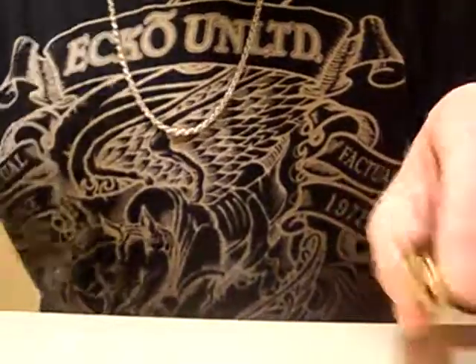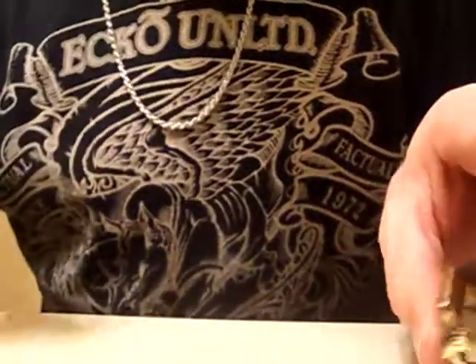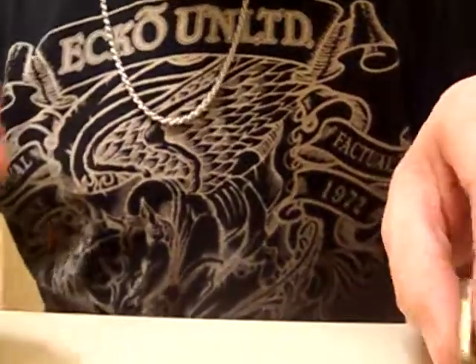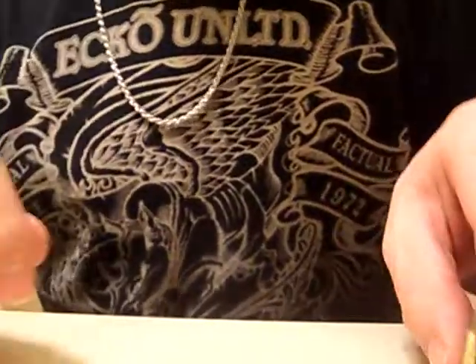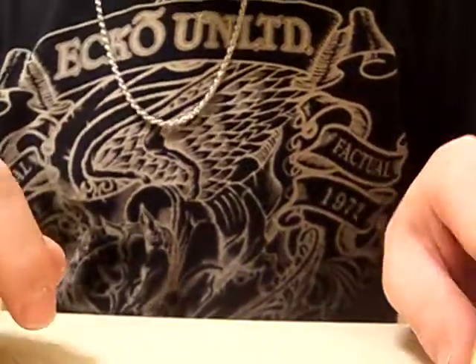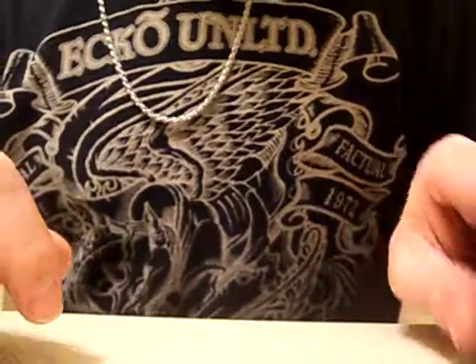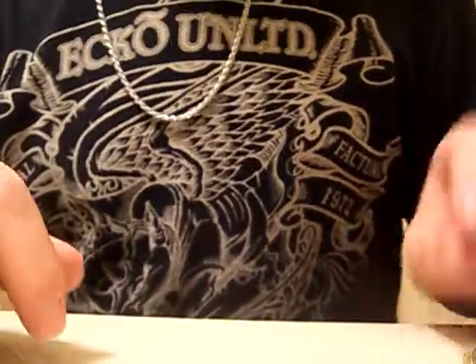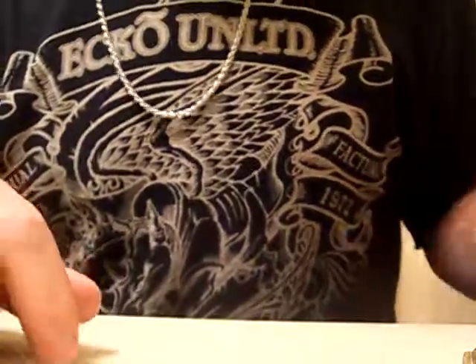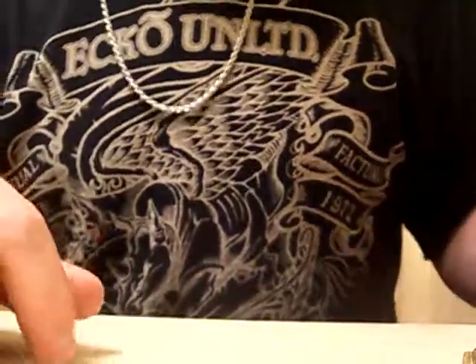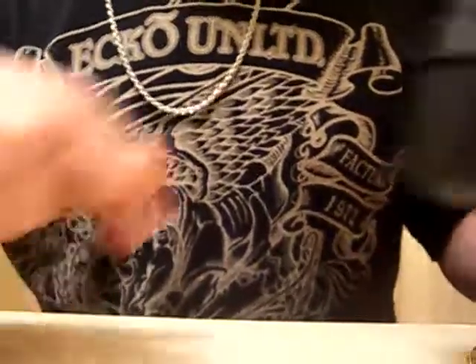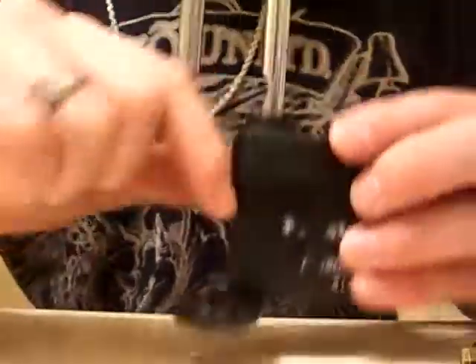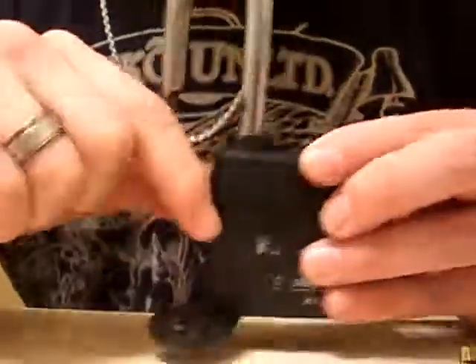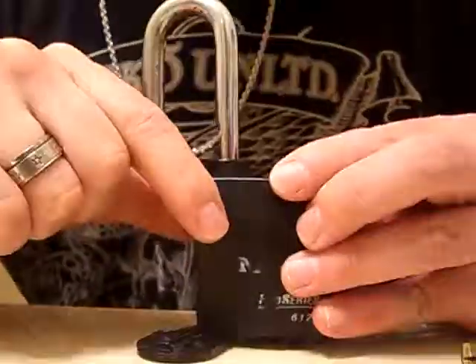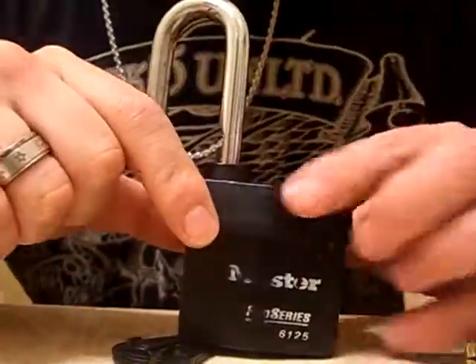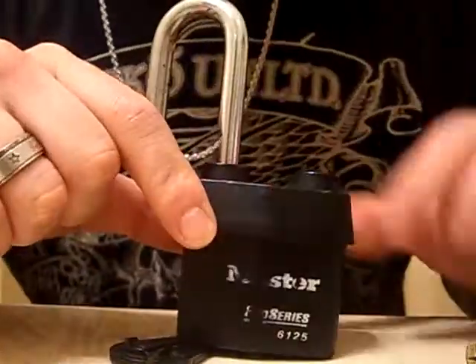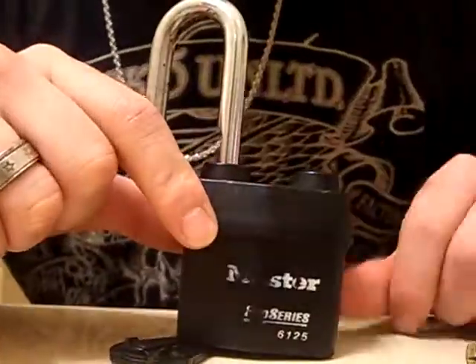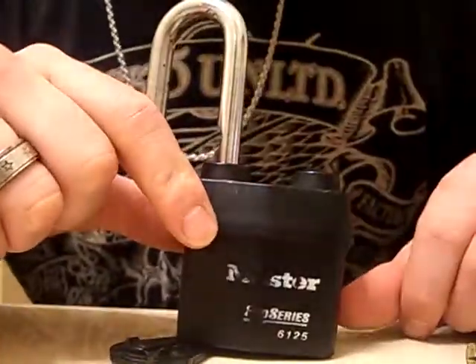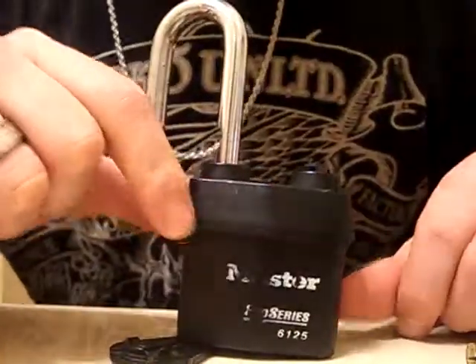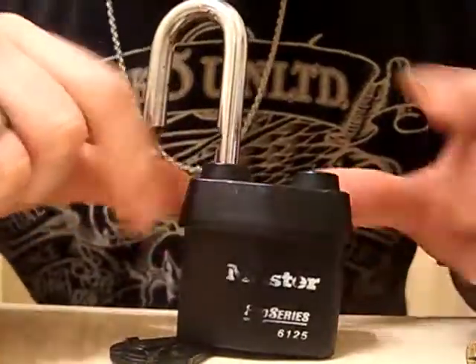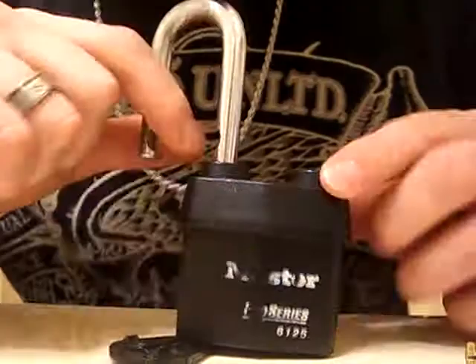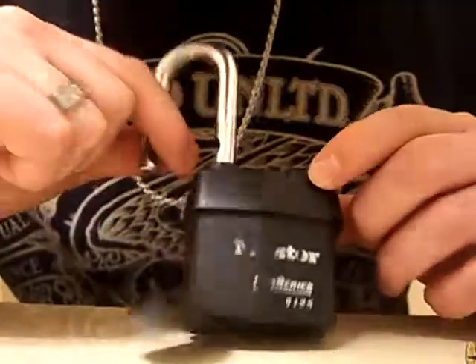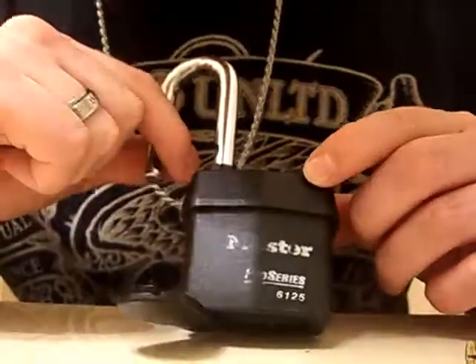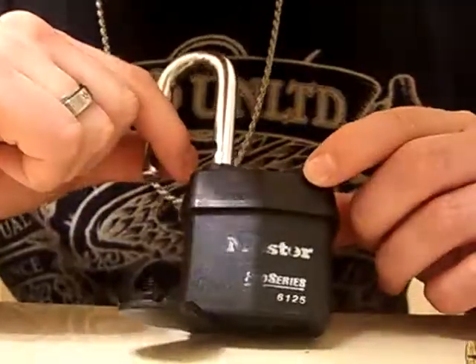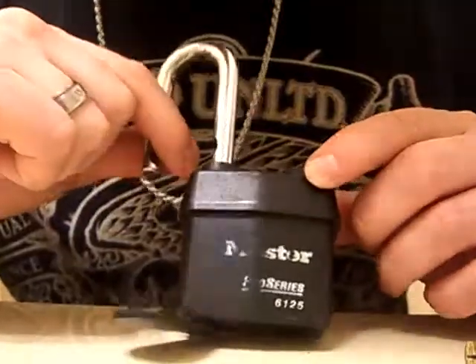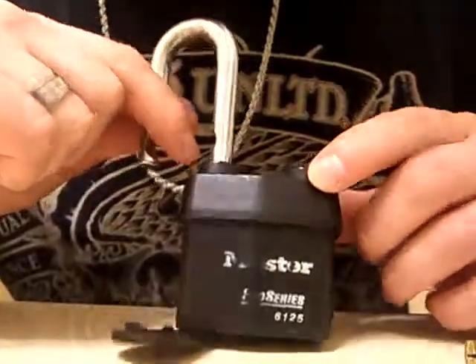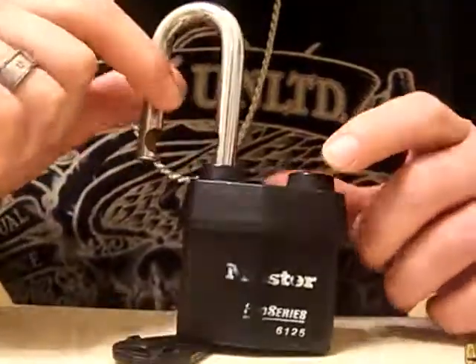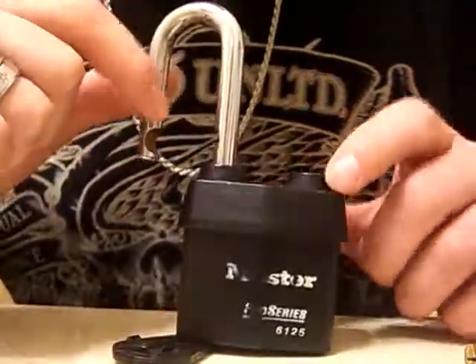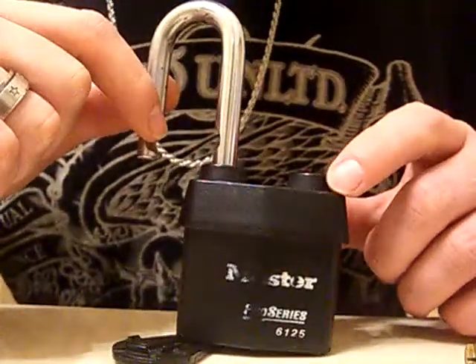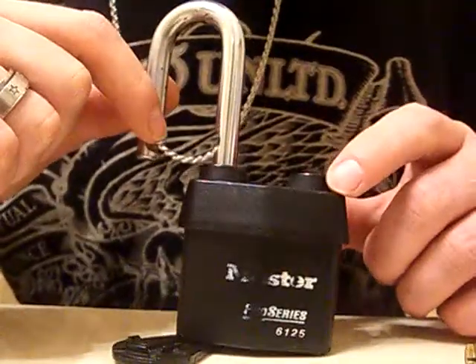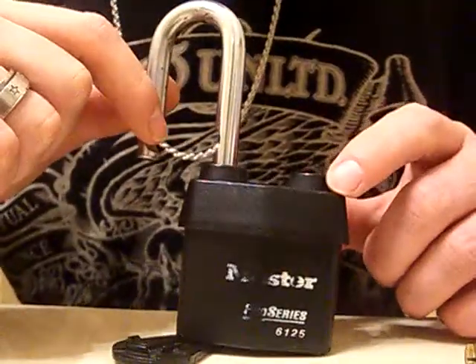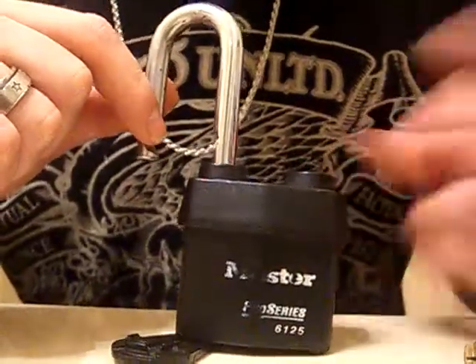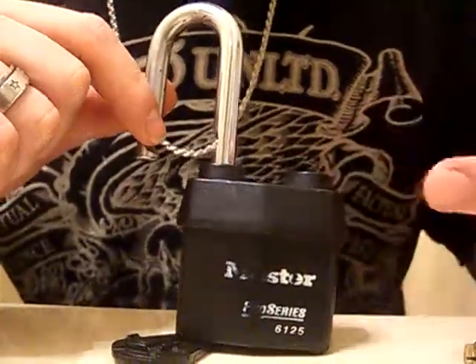I'm going to wrap up this Masterlock Pro Series 6125. Peace.